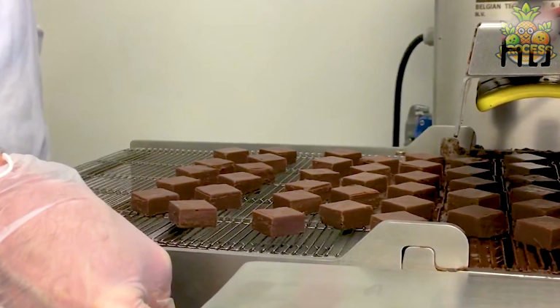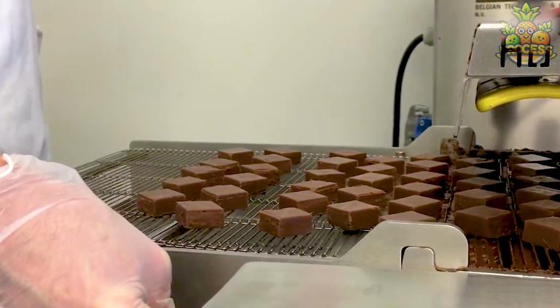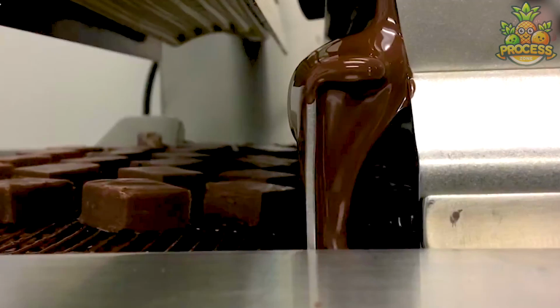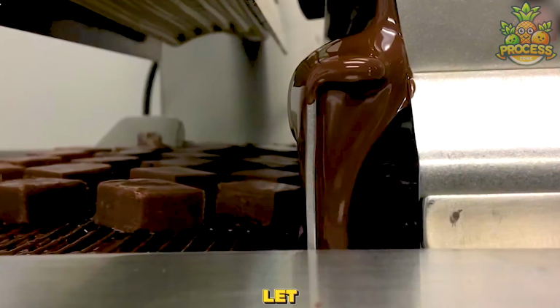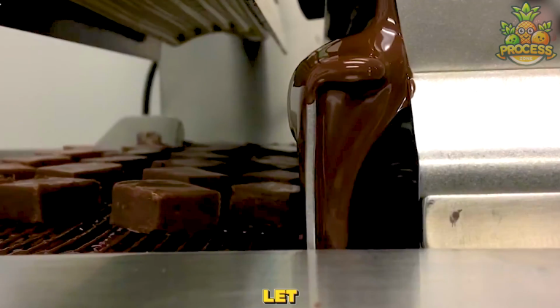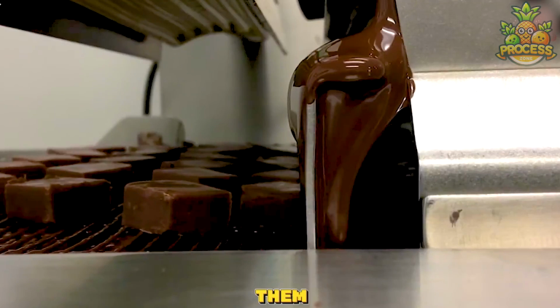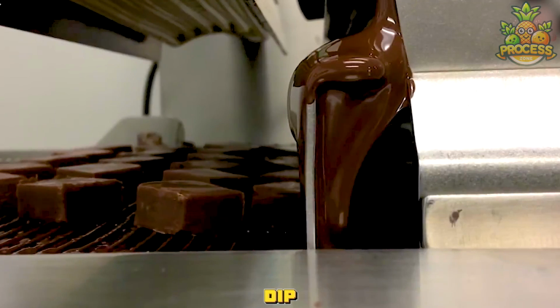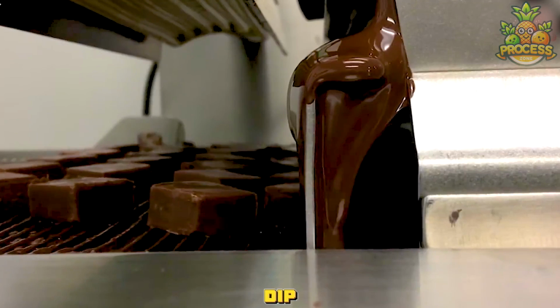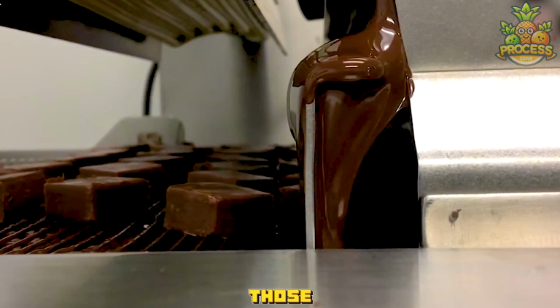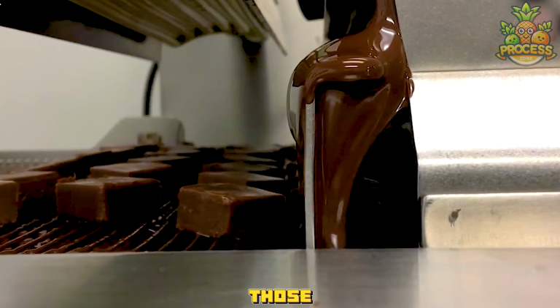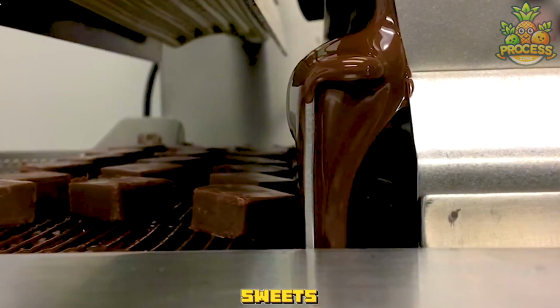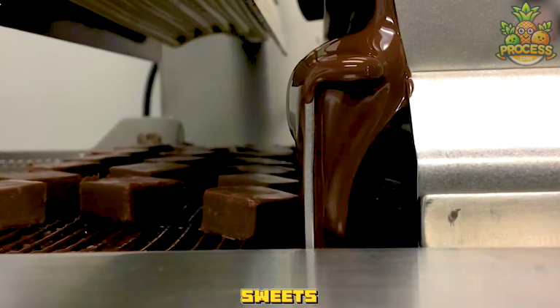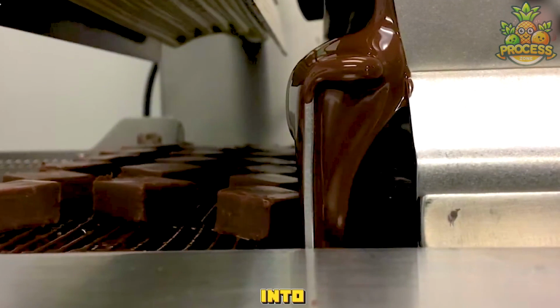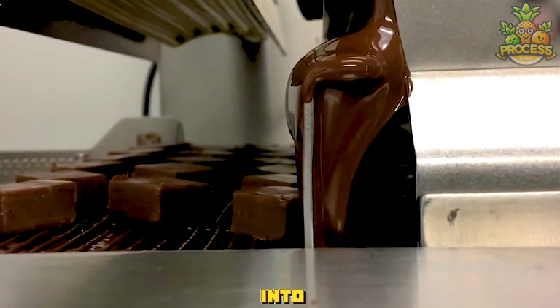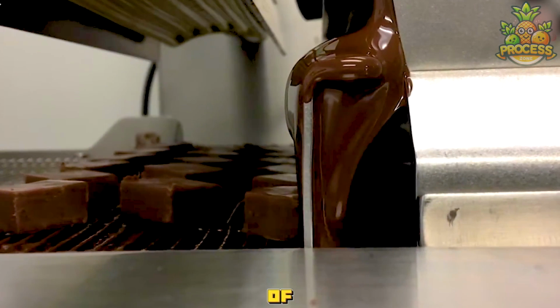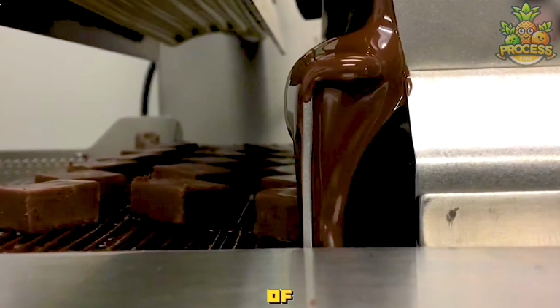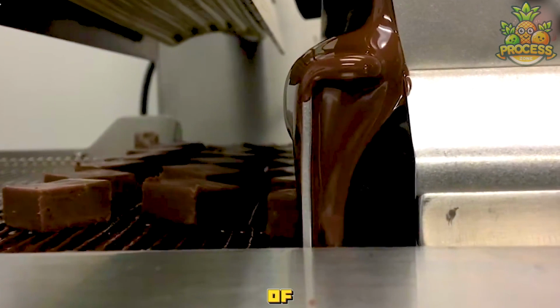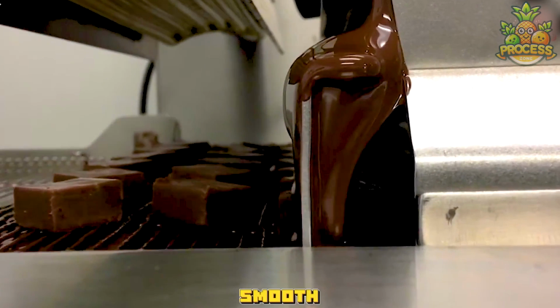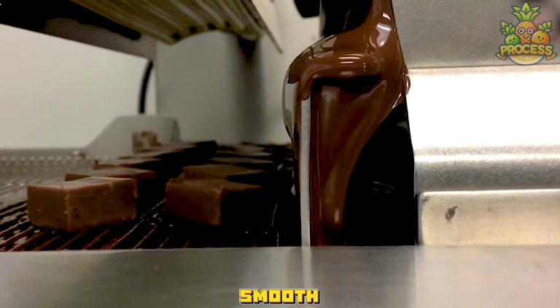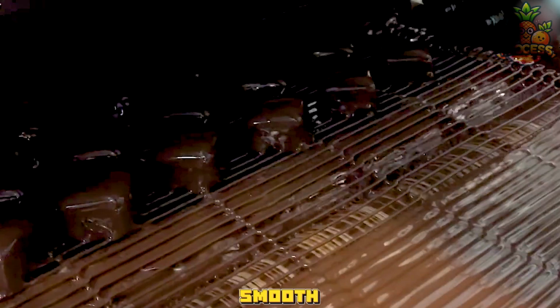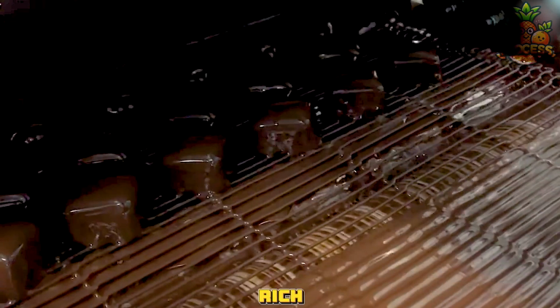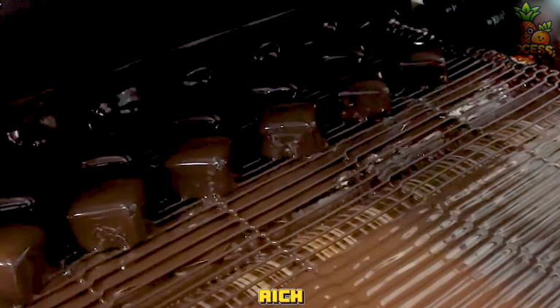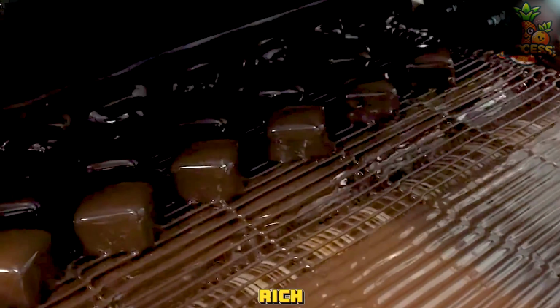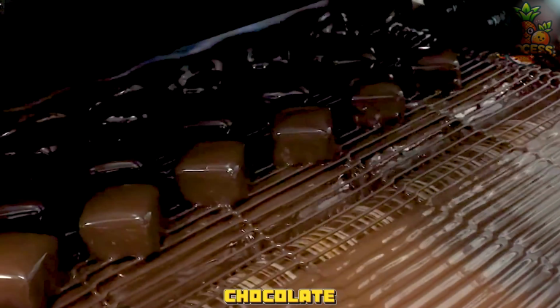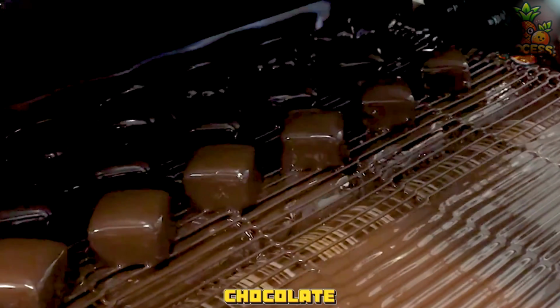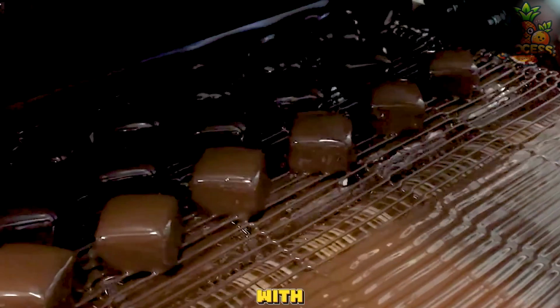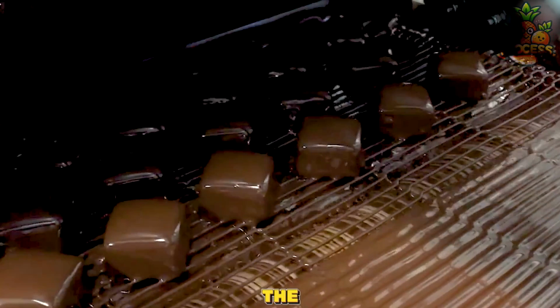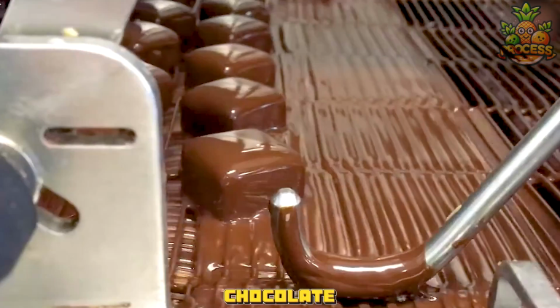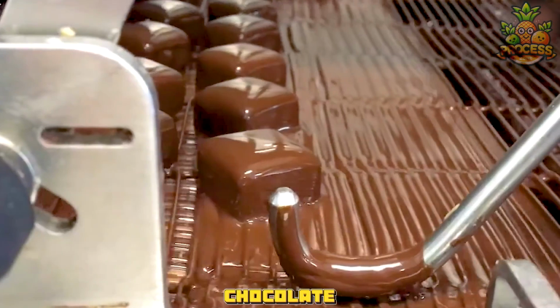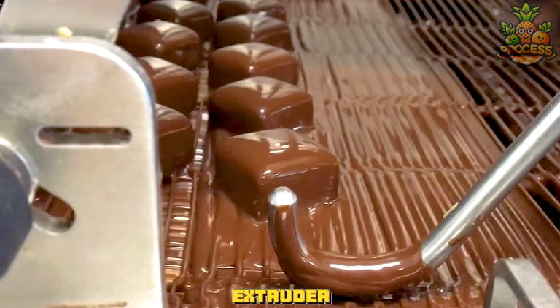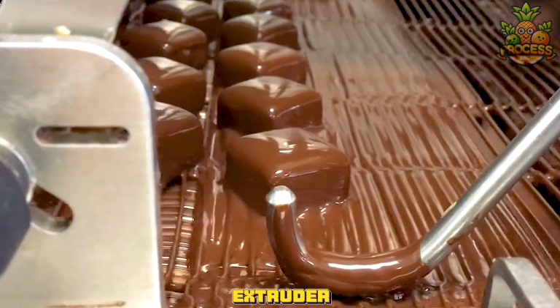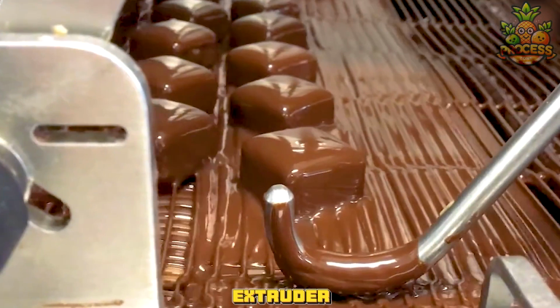Let them dip those sweets into a stream of smooth, rich chocolate with the chocolate extruder.